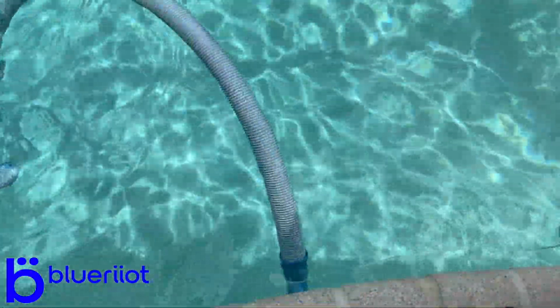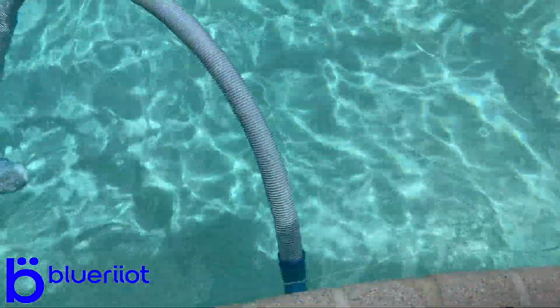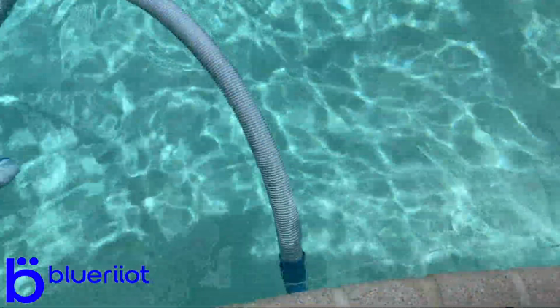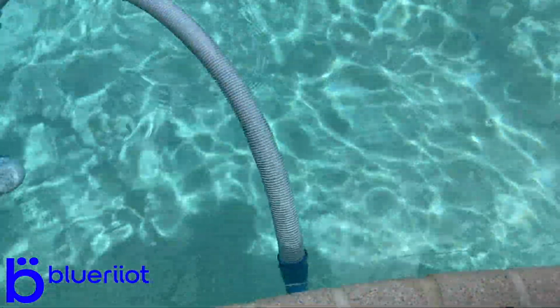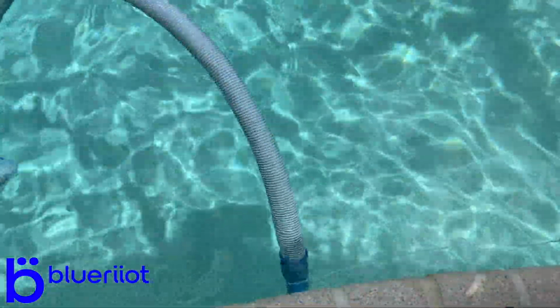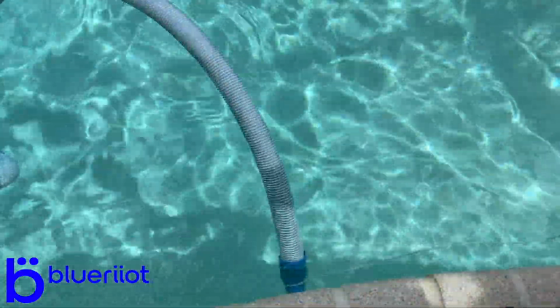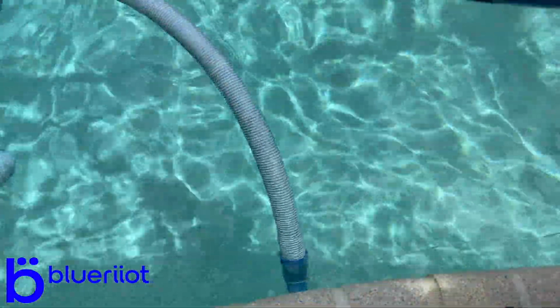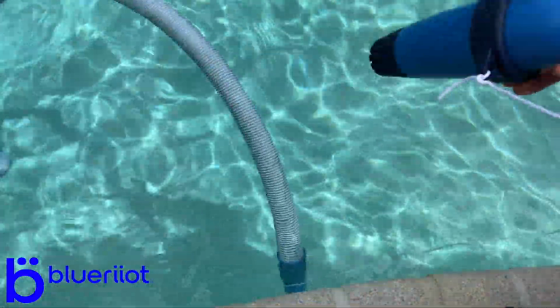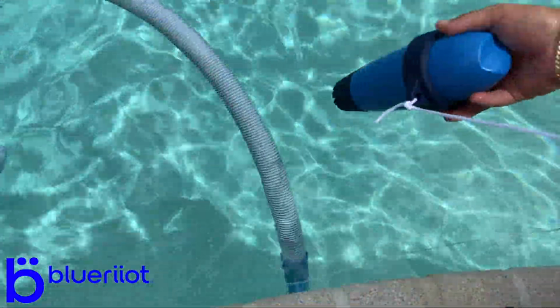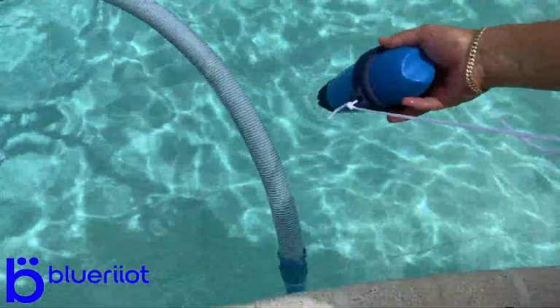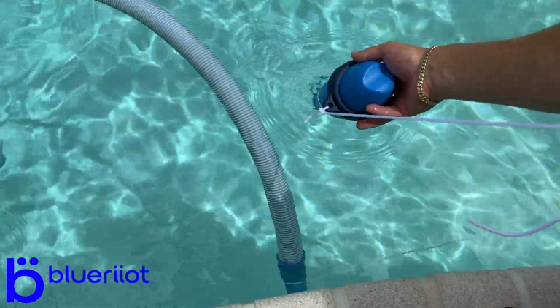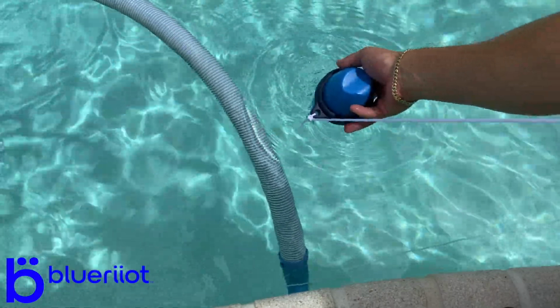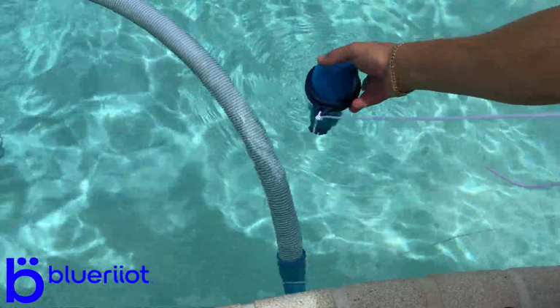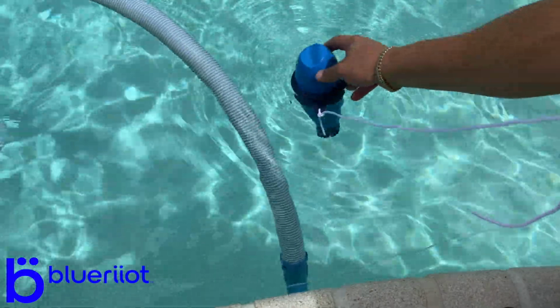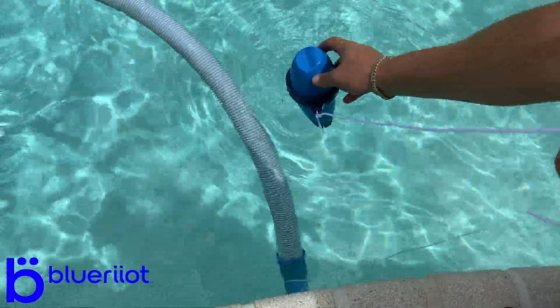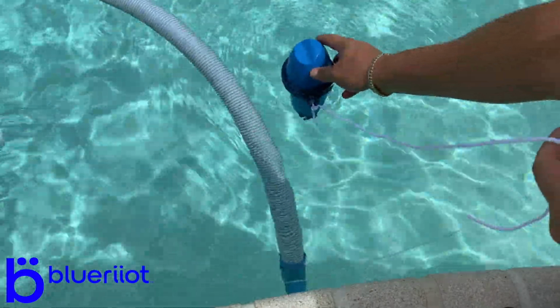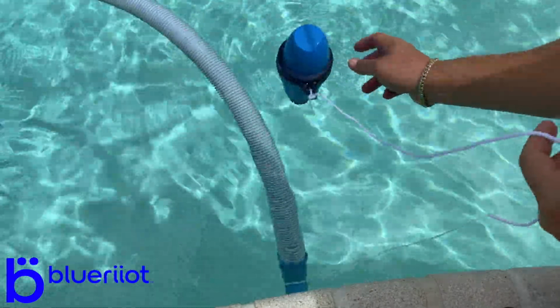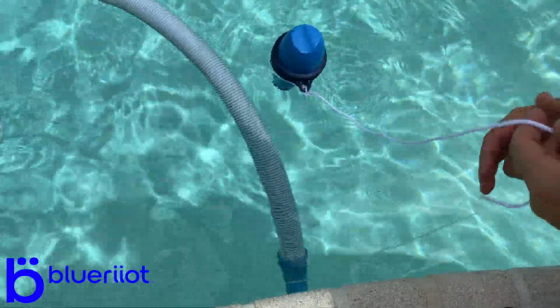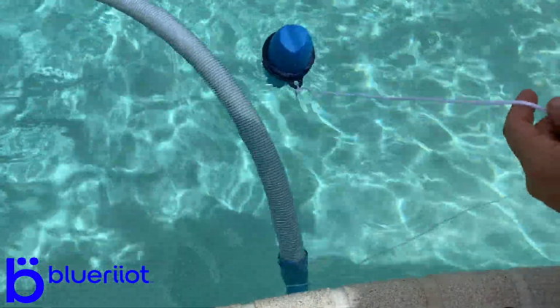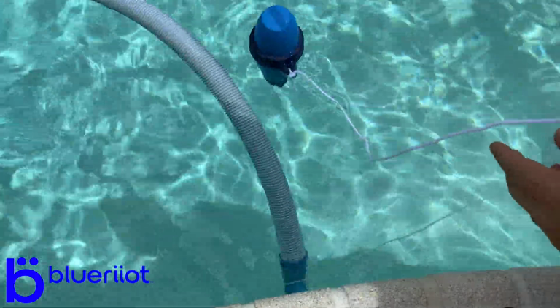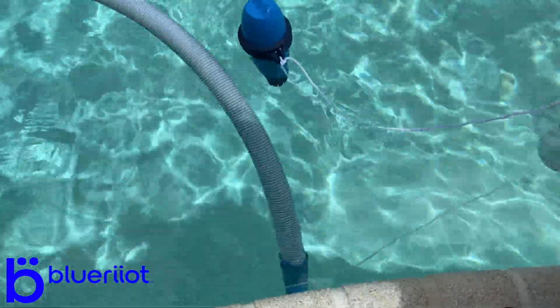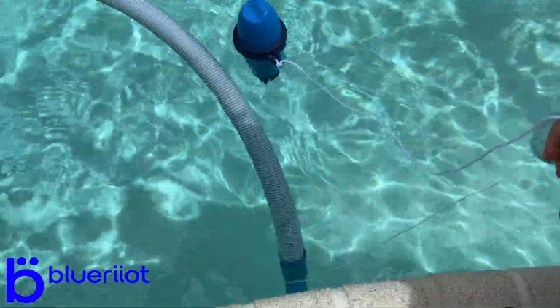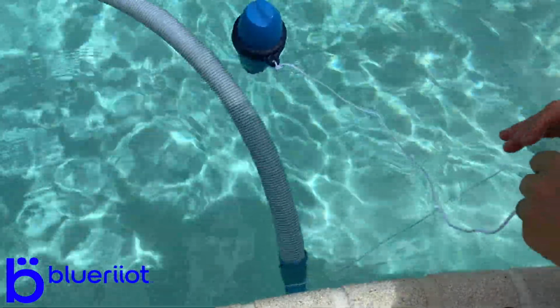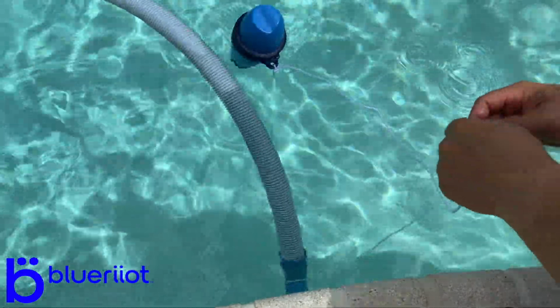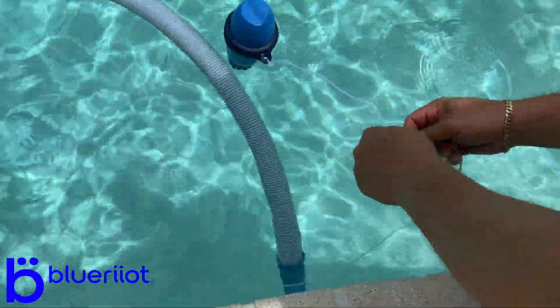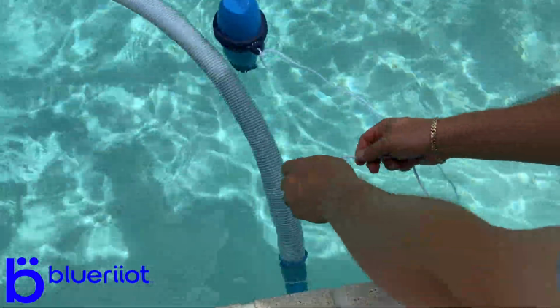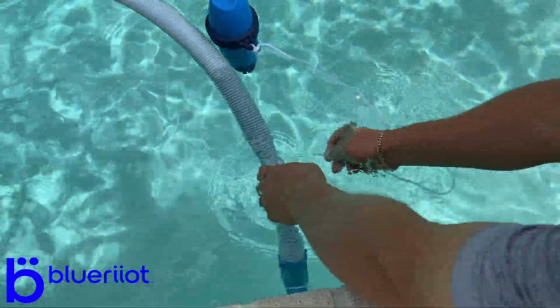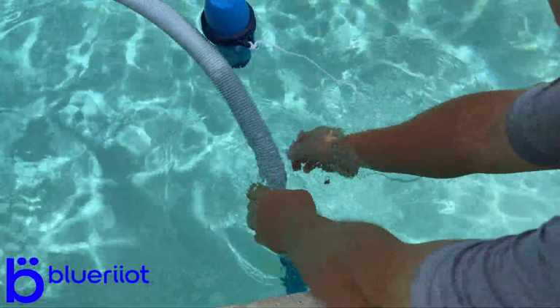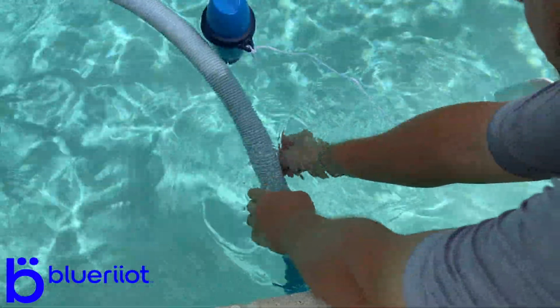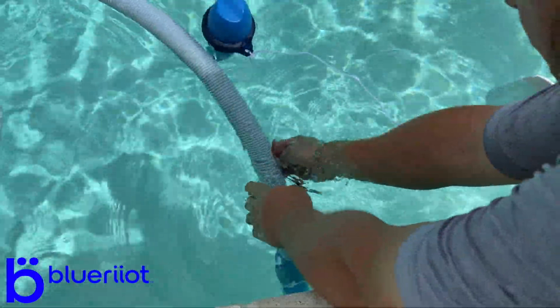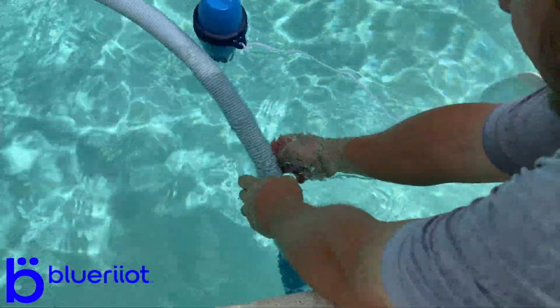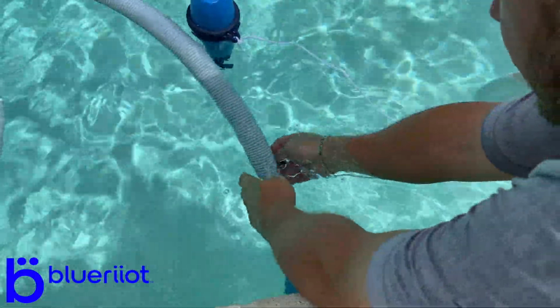Now we're going to go ahead and set the Blue Riot in the pool. I'm just going to tie this to the vacuum hose.